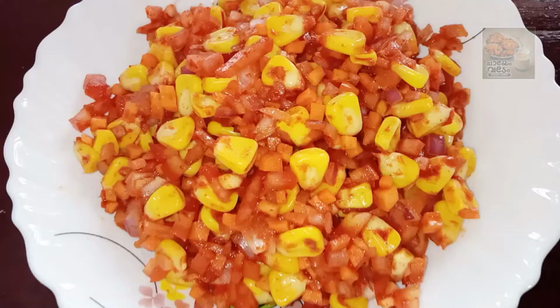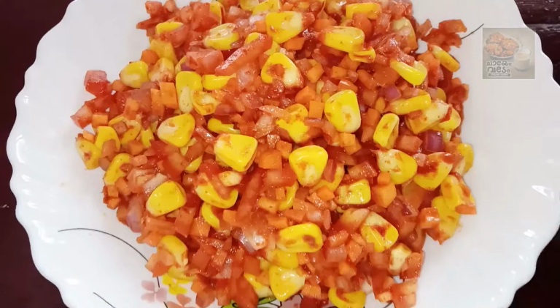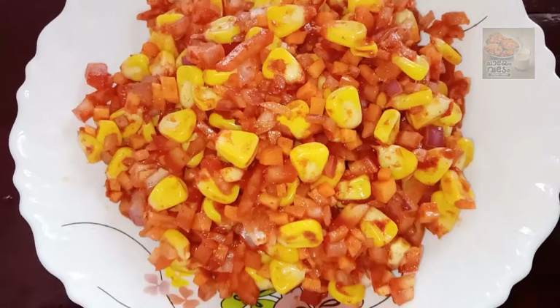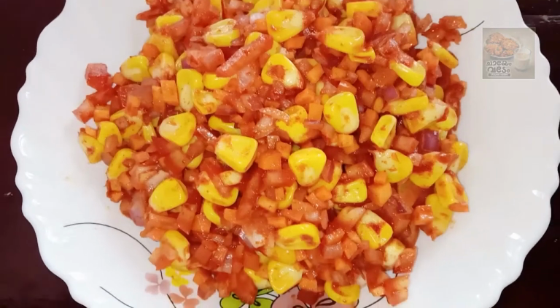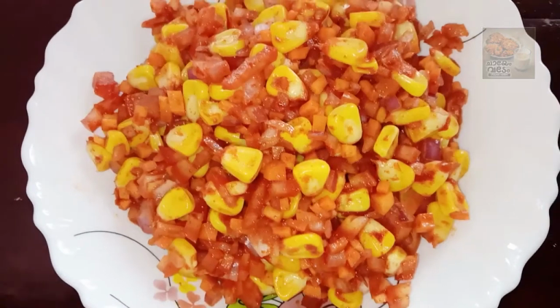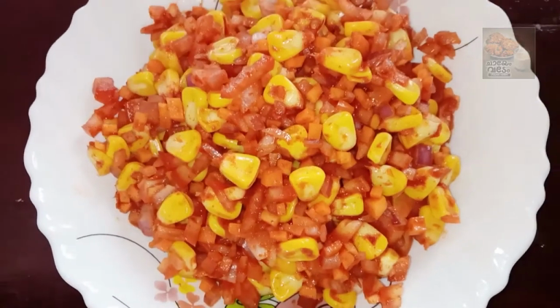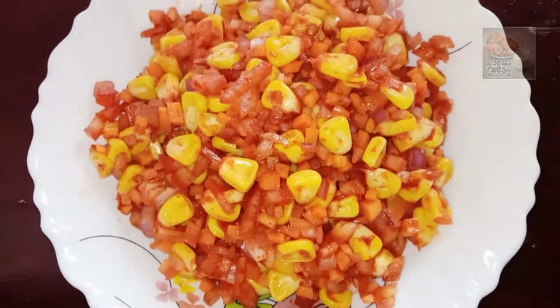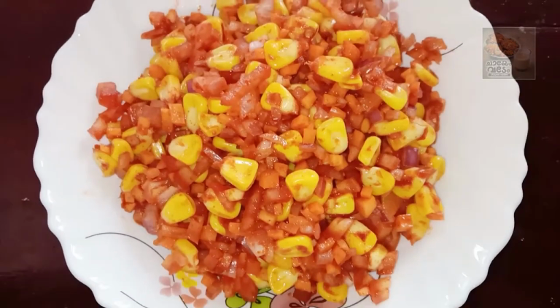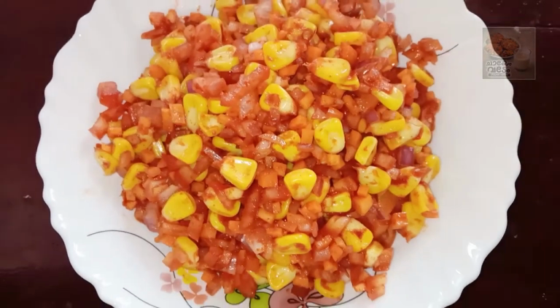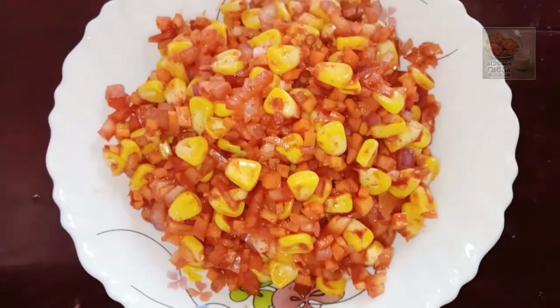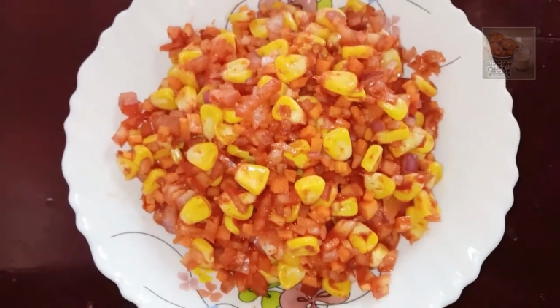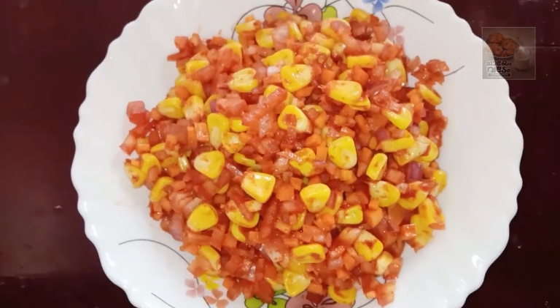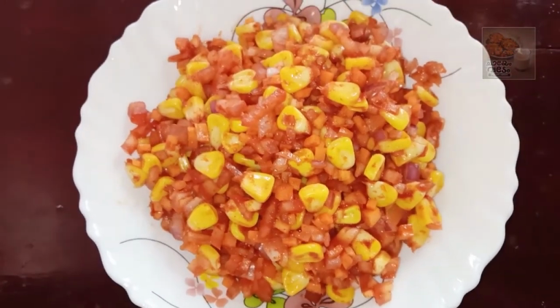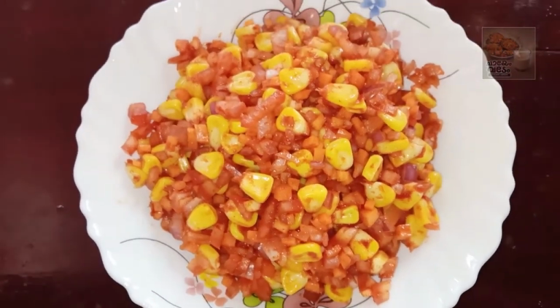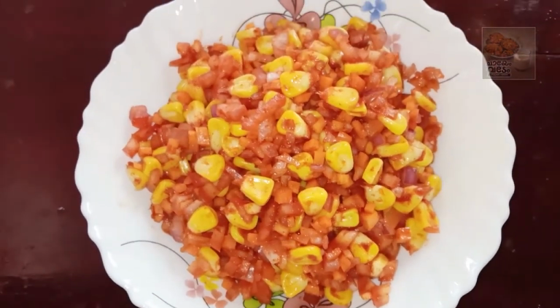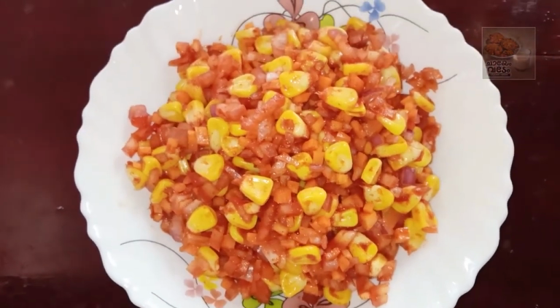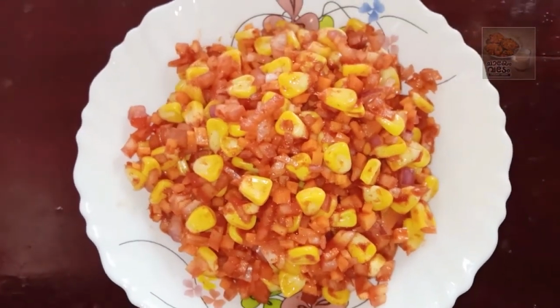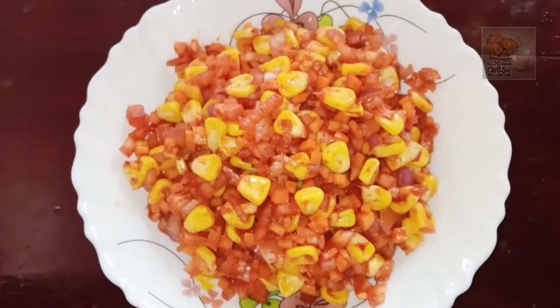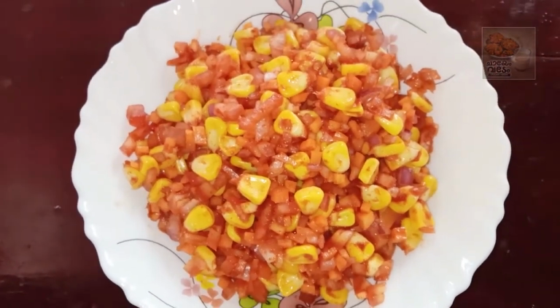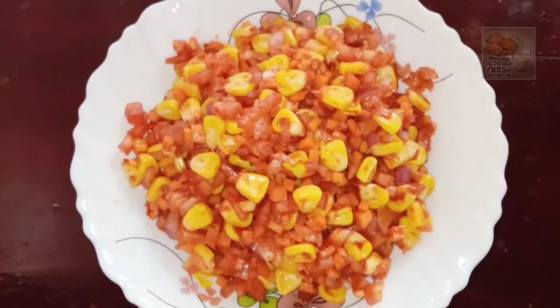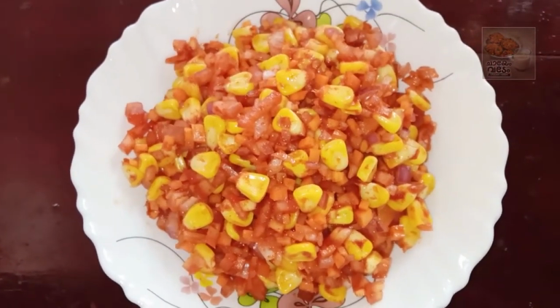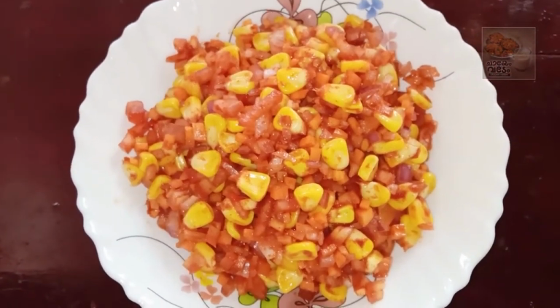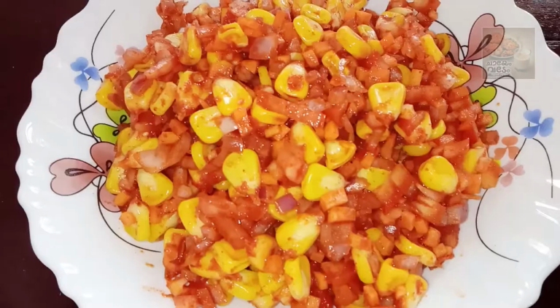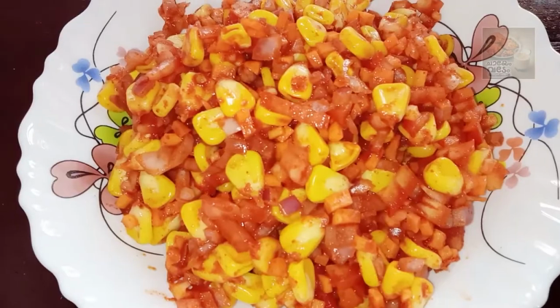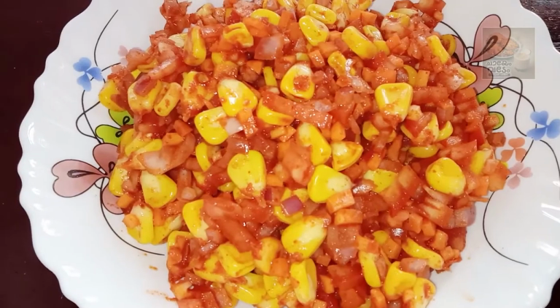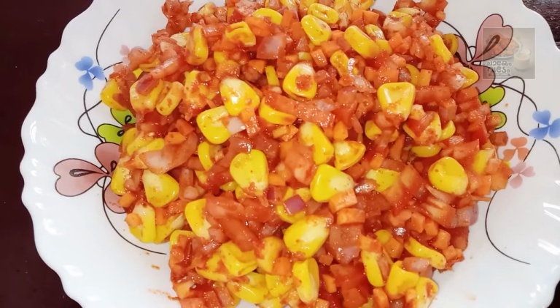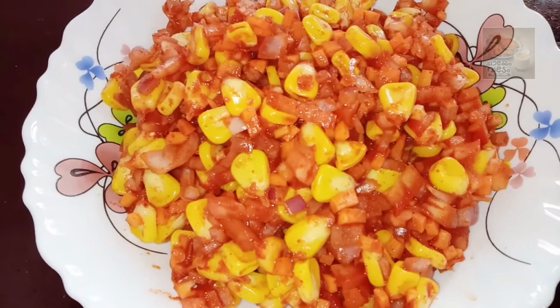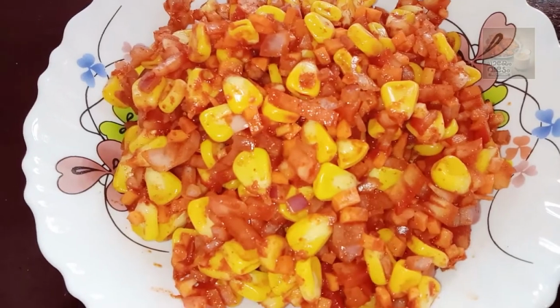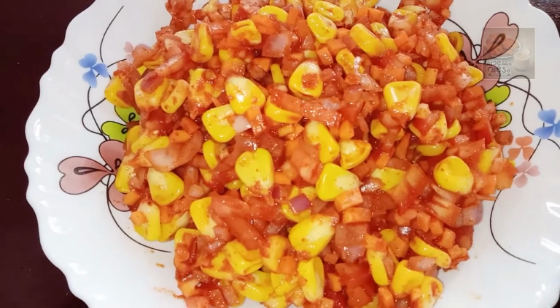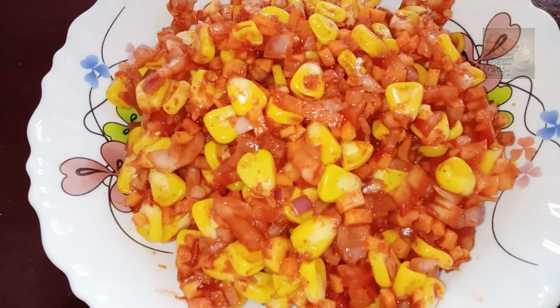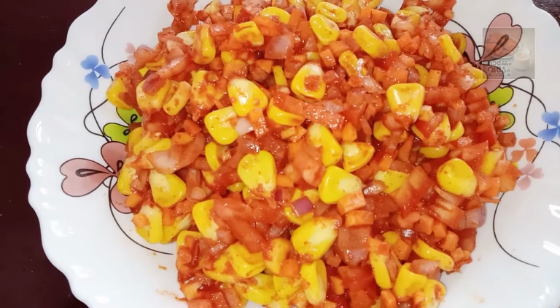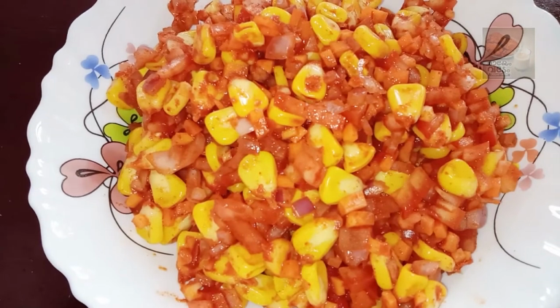Hello everyone! How are we going to eat a spicy corn masala?